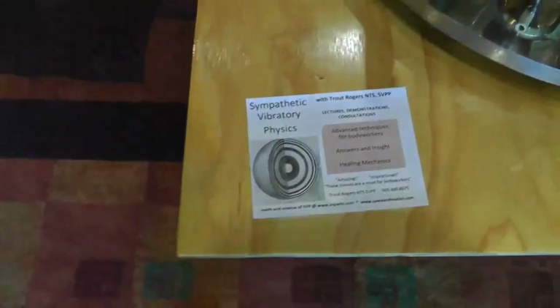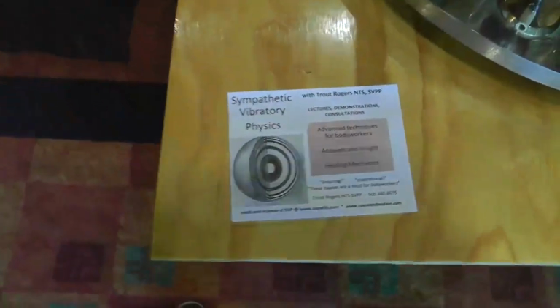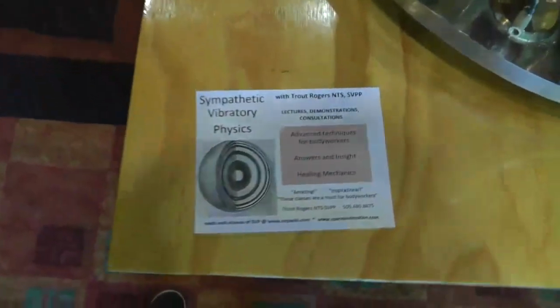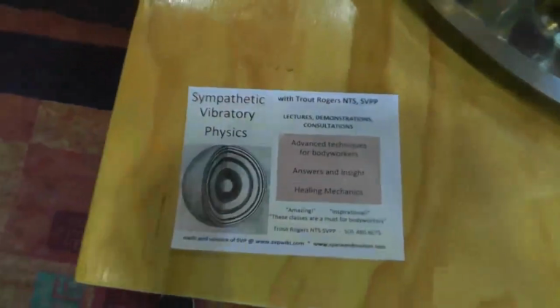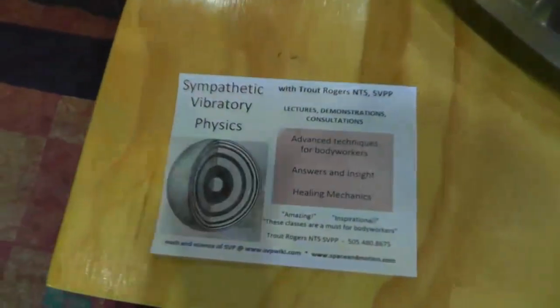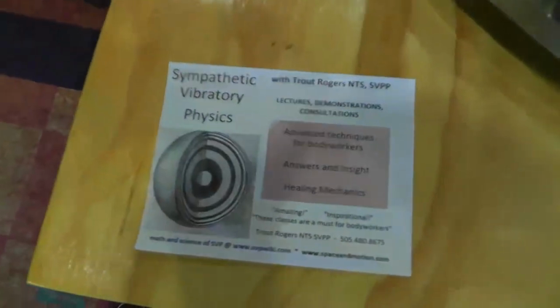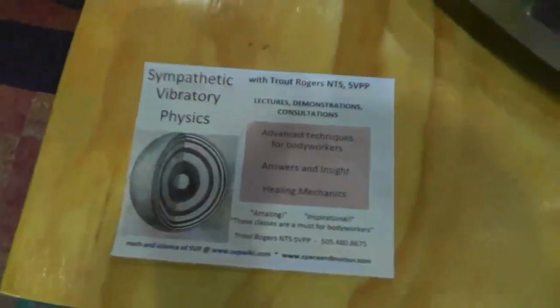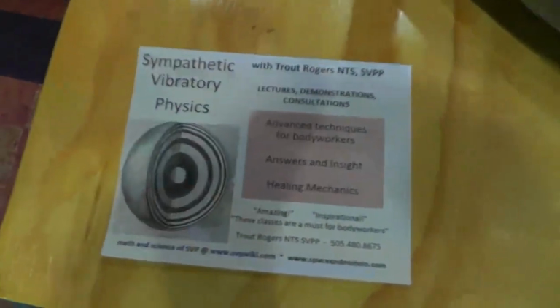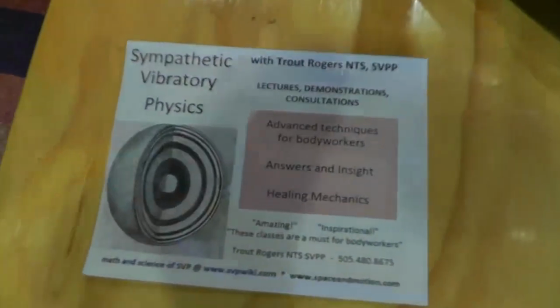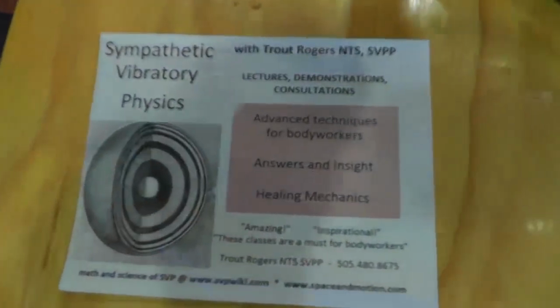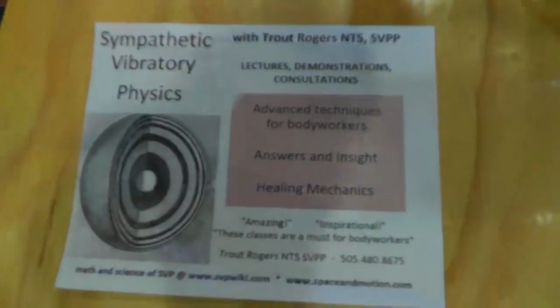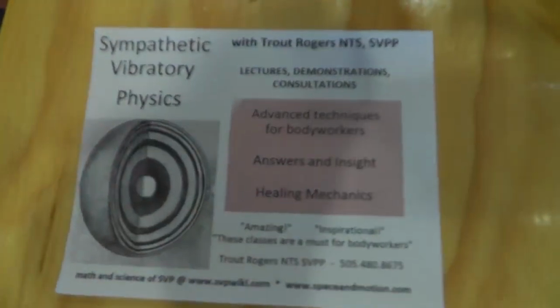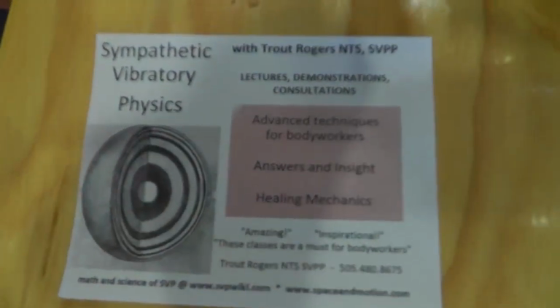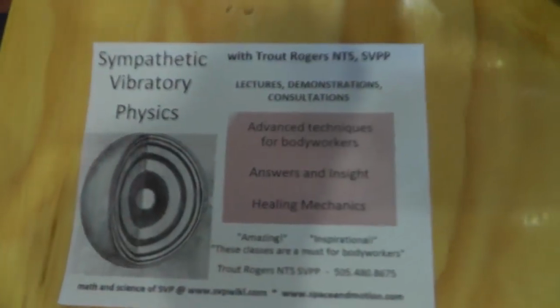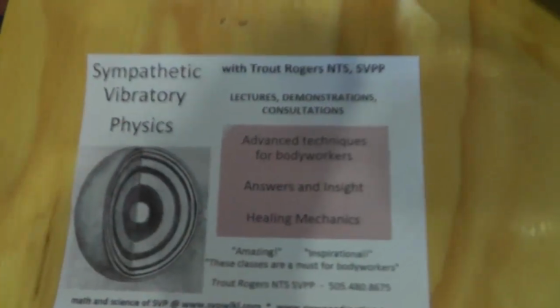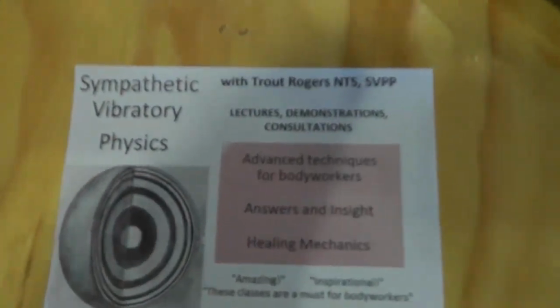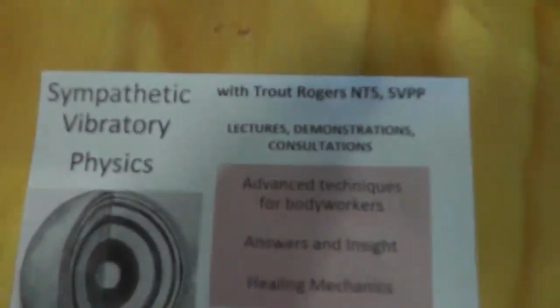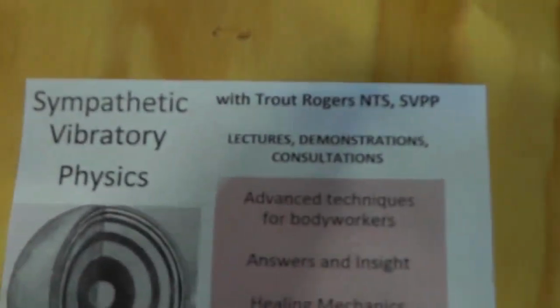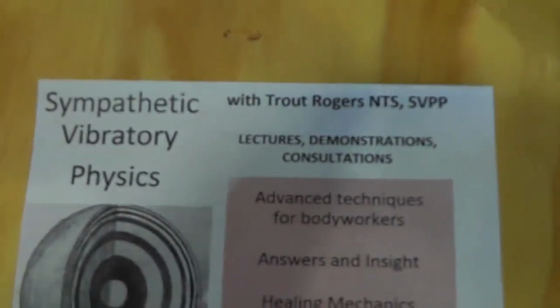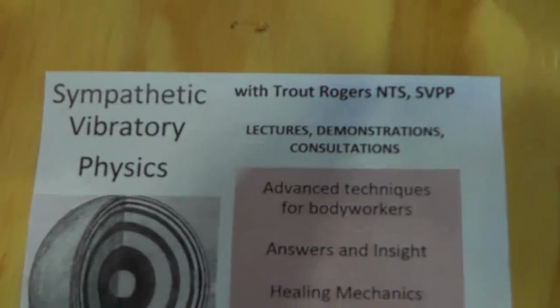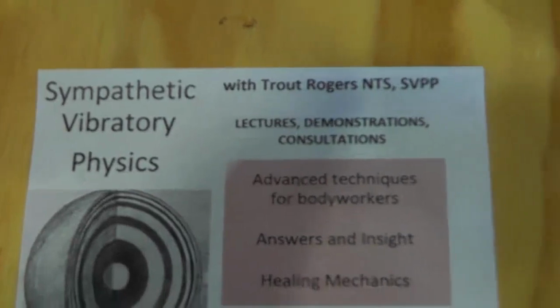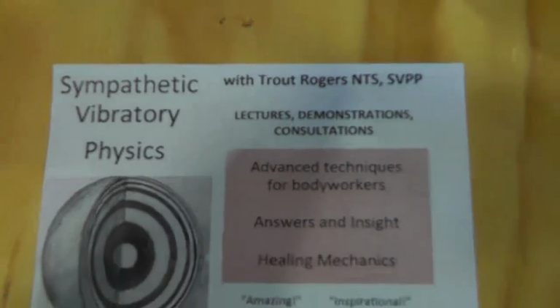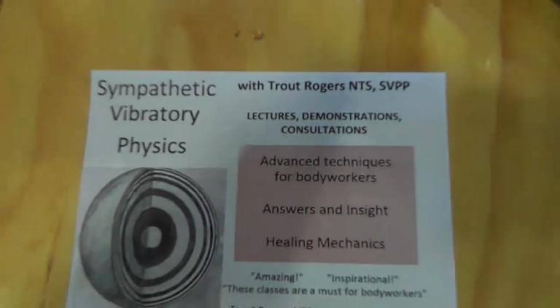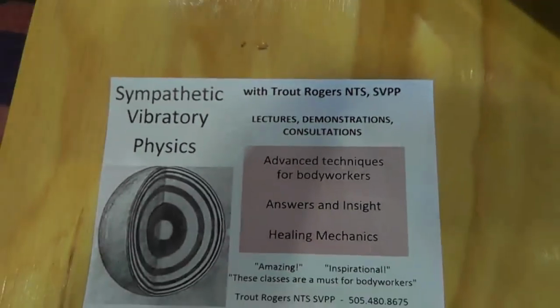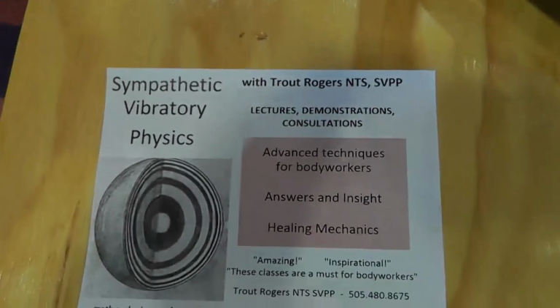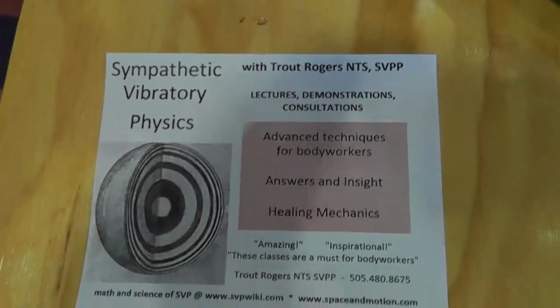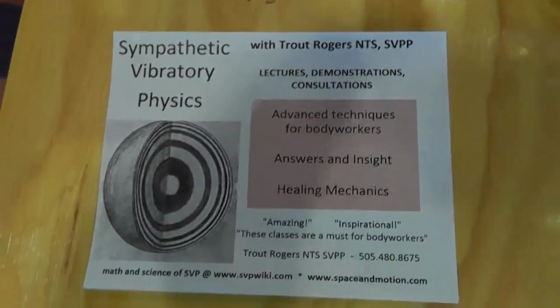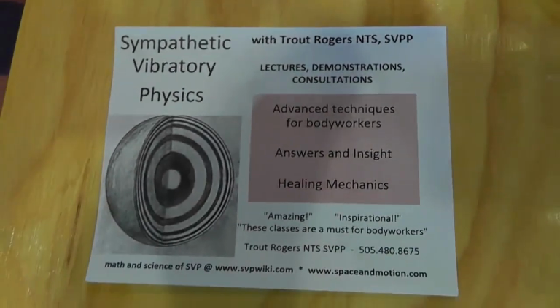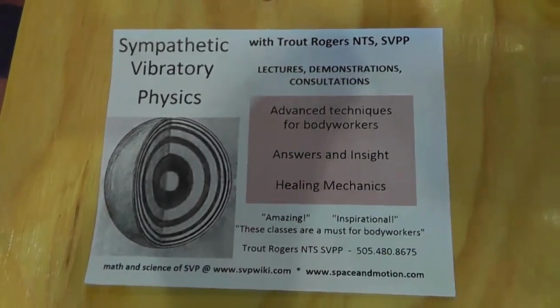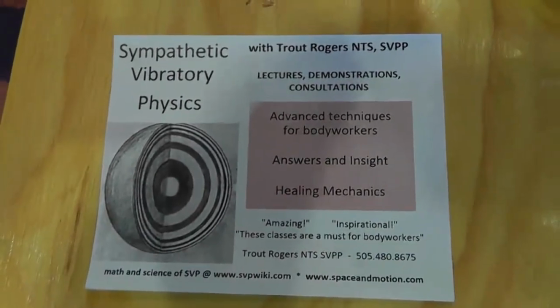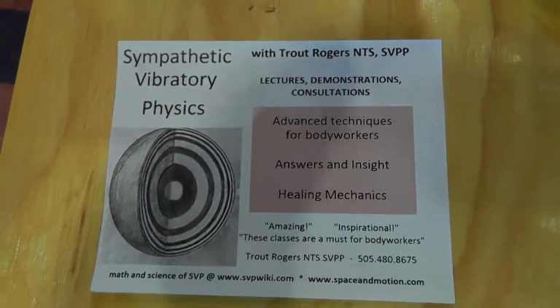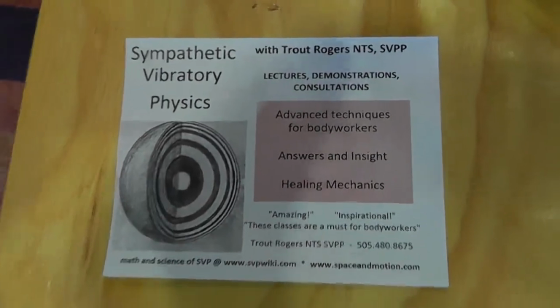Systematic Vibration Physics. Come on camera, you can focus. There you go.